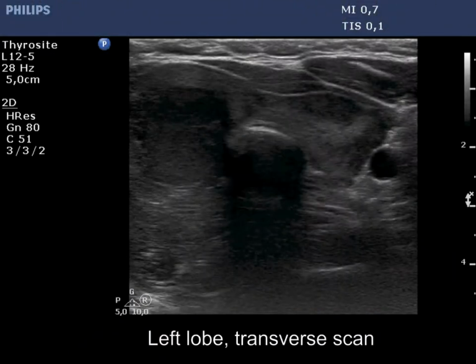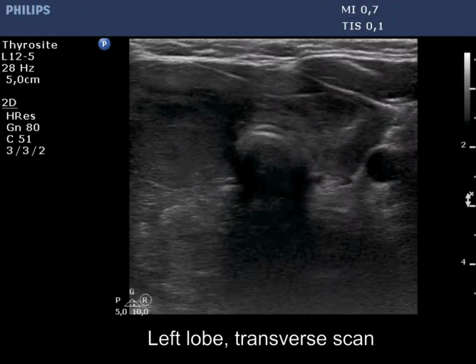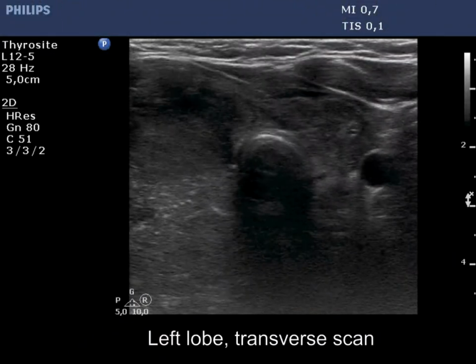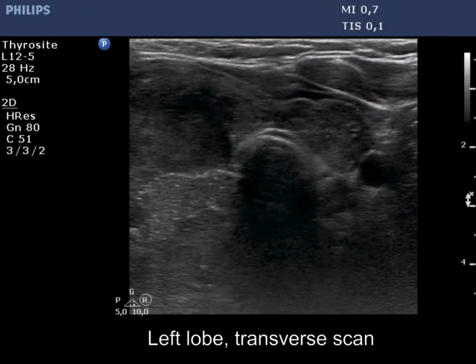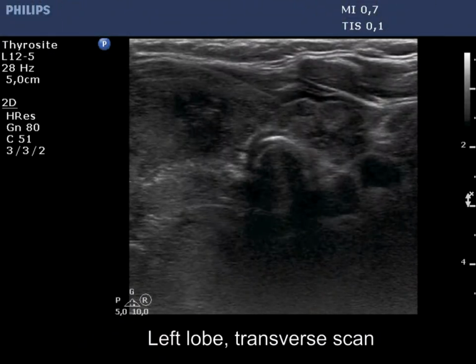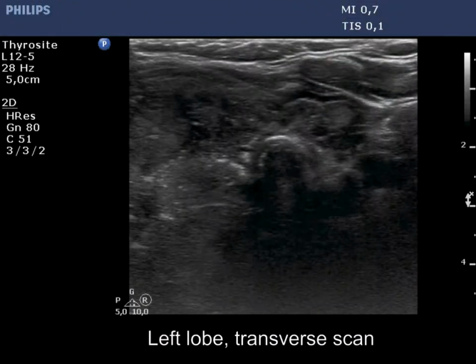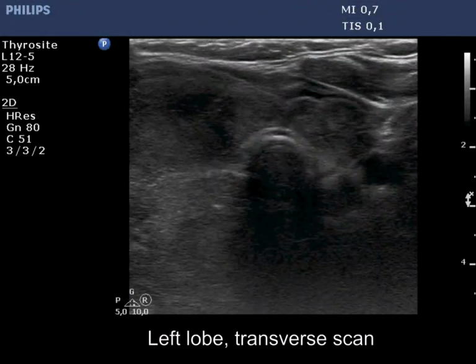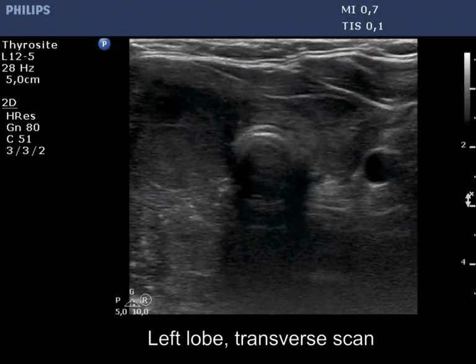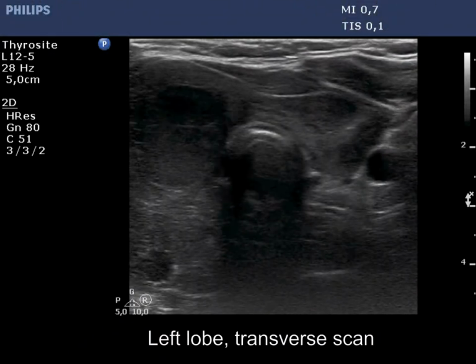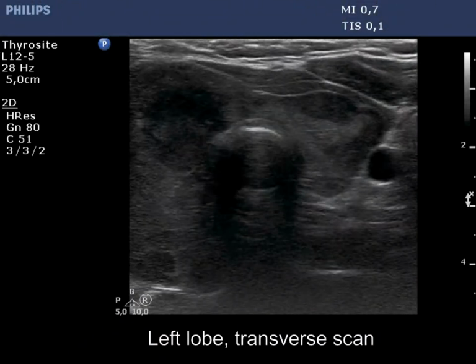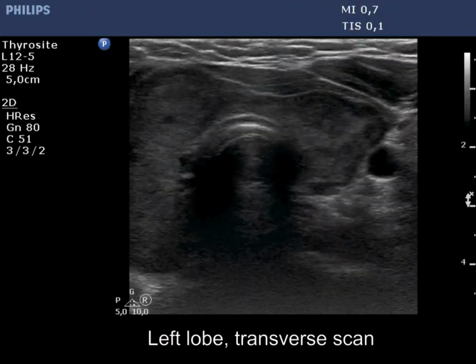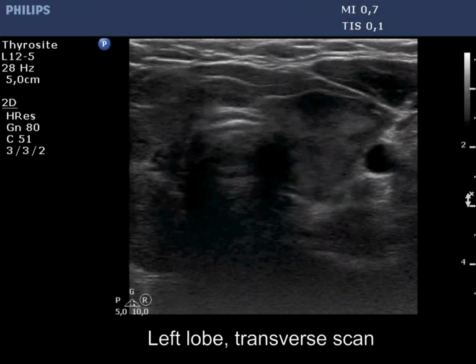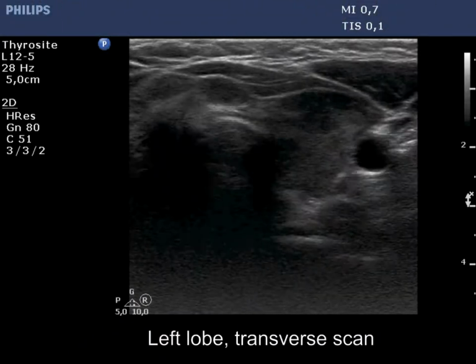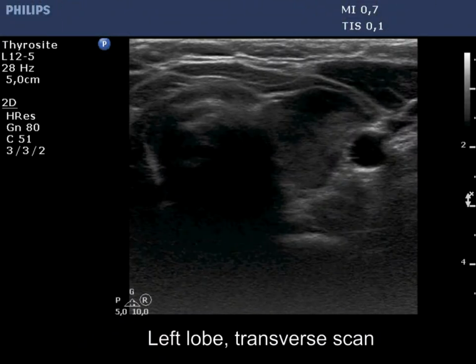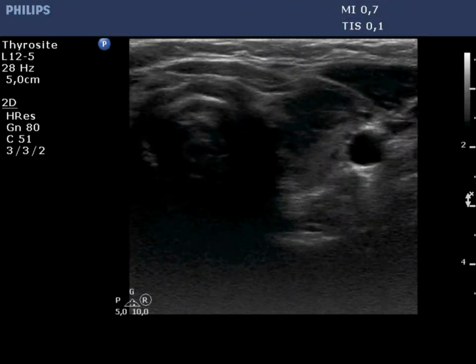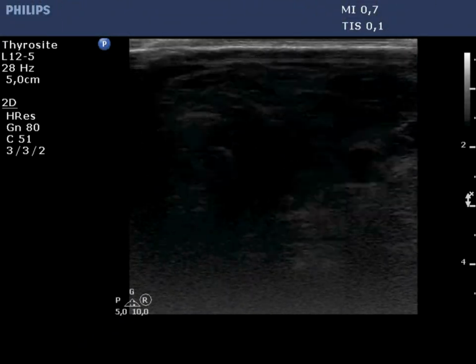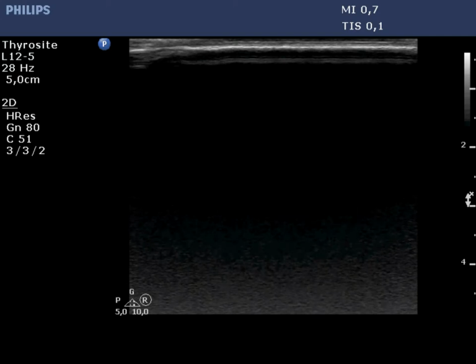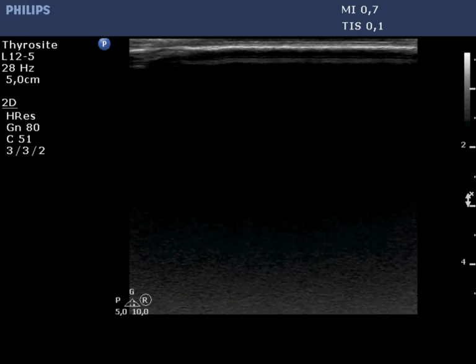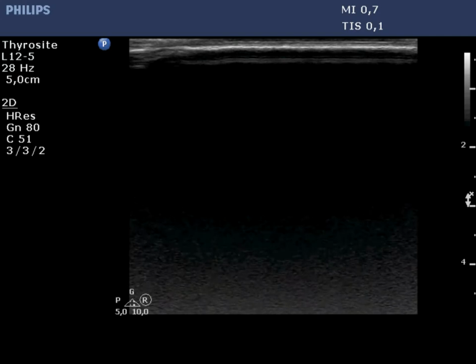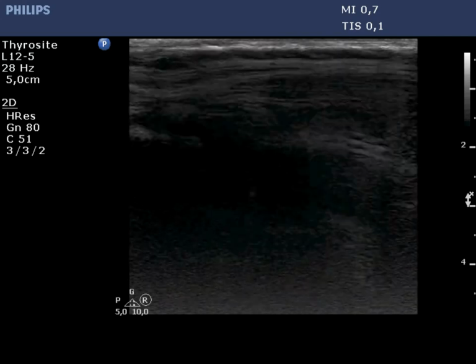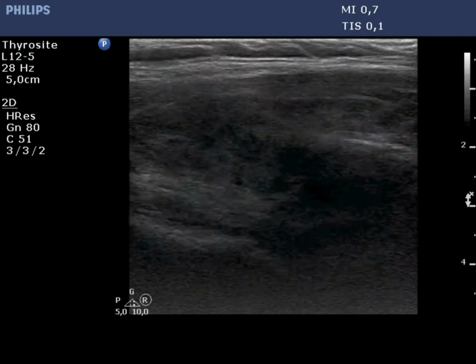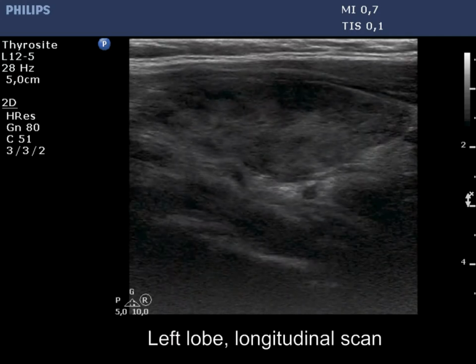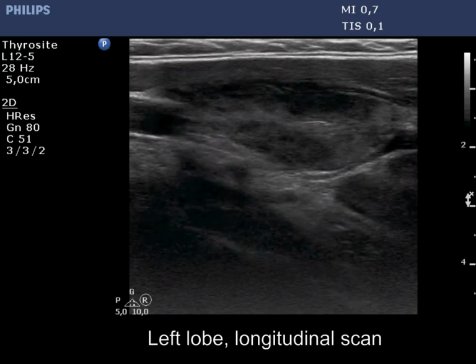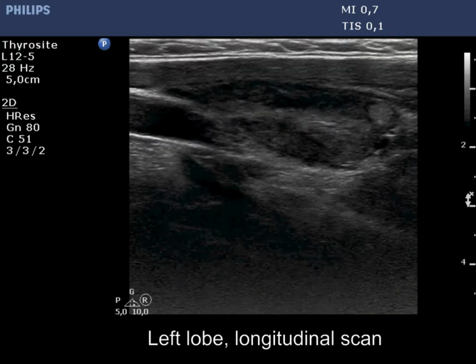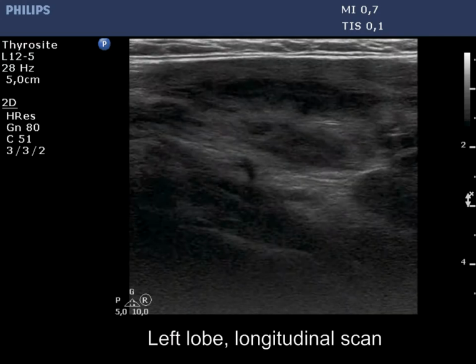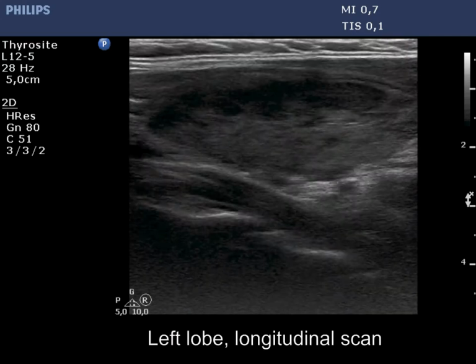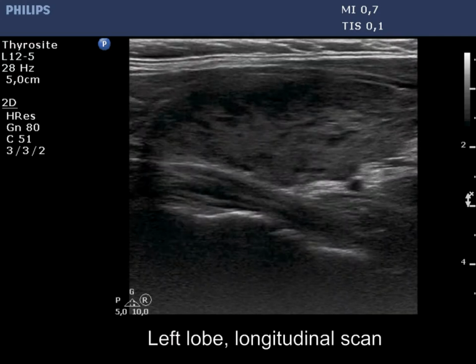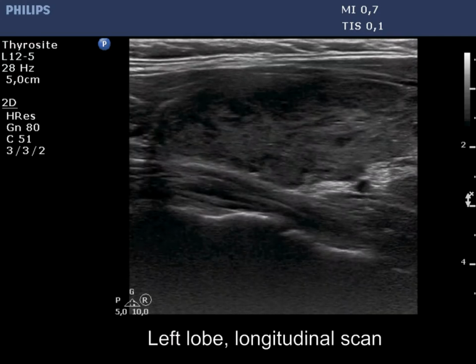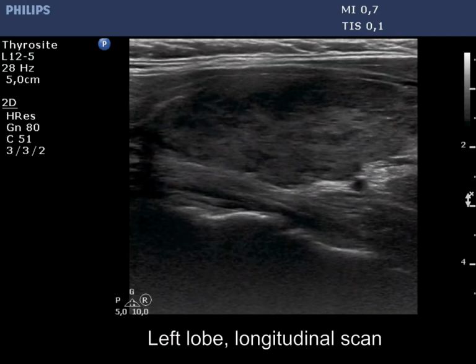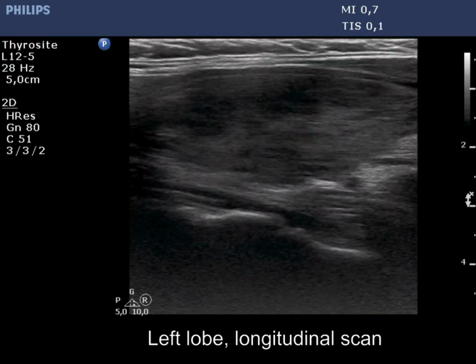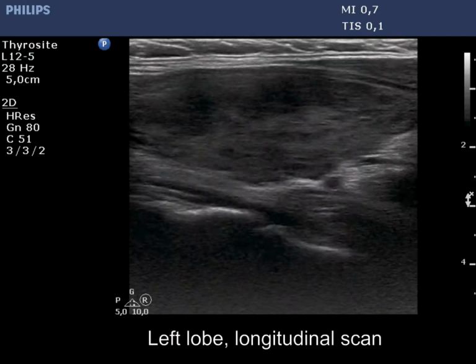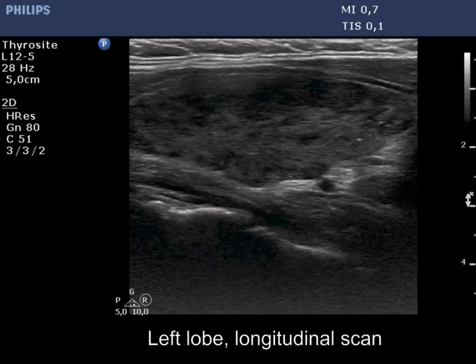The left lobe is moderately hypoechoic and also has discrete more hypoechoic areas.